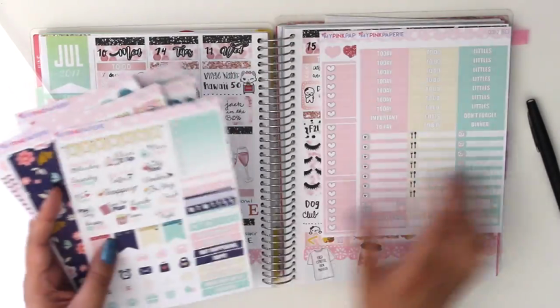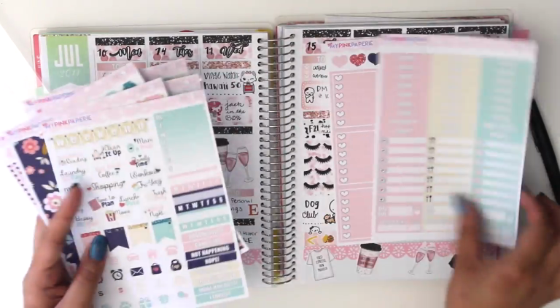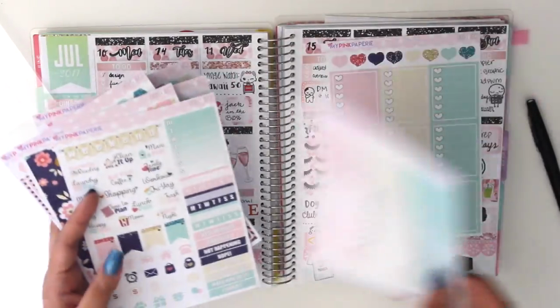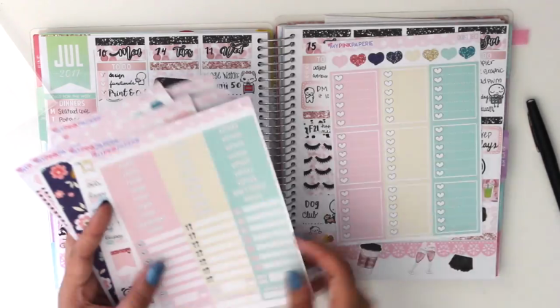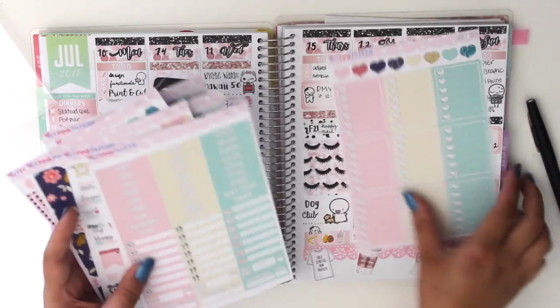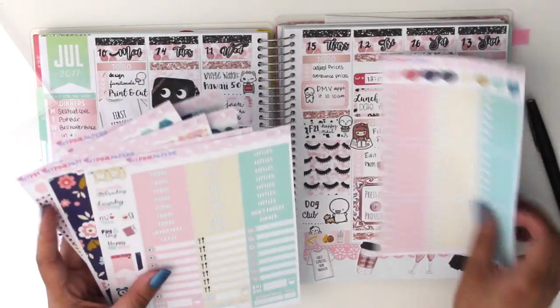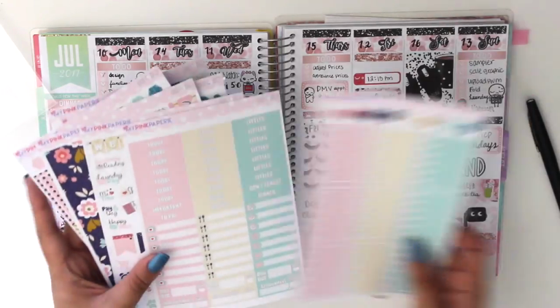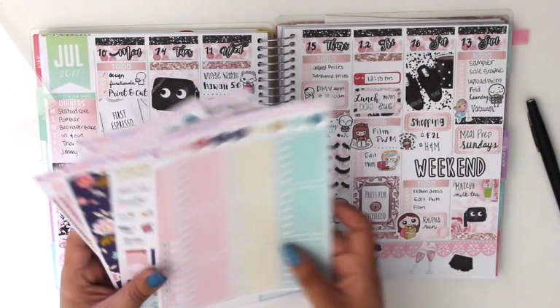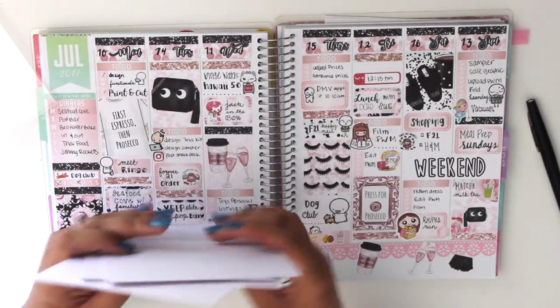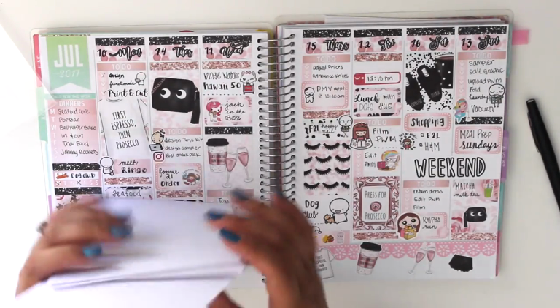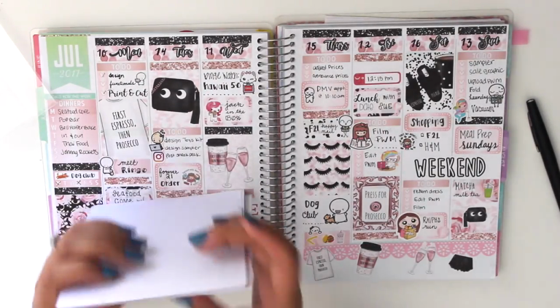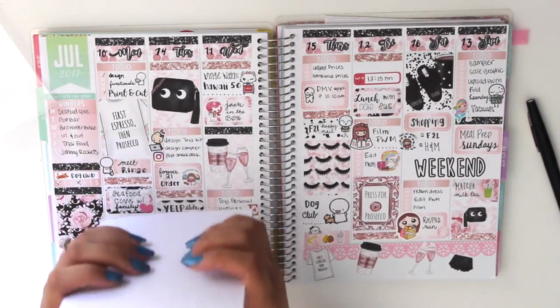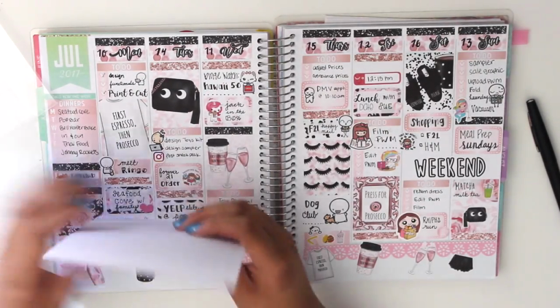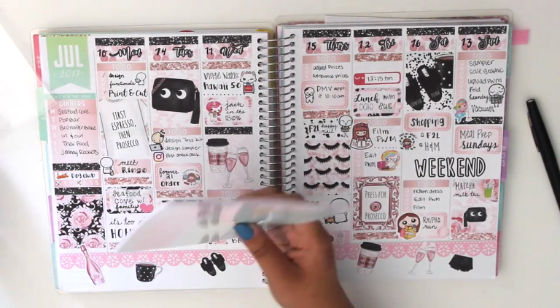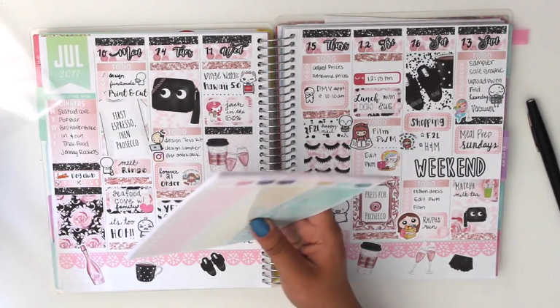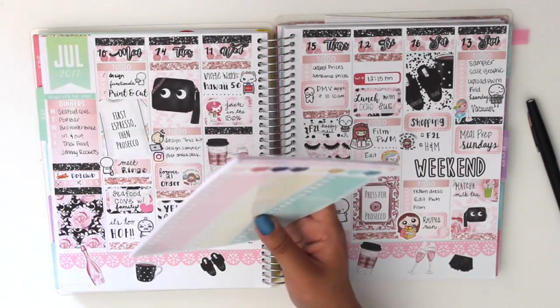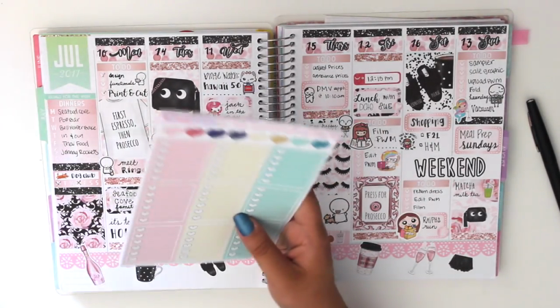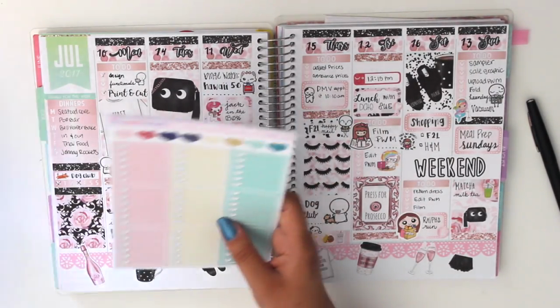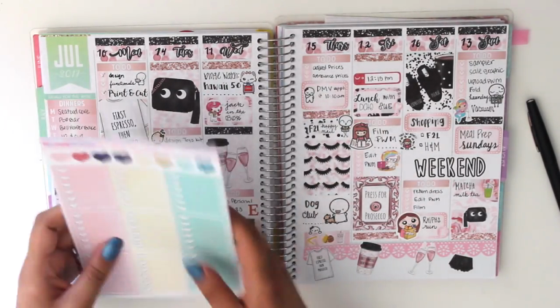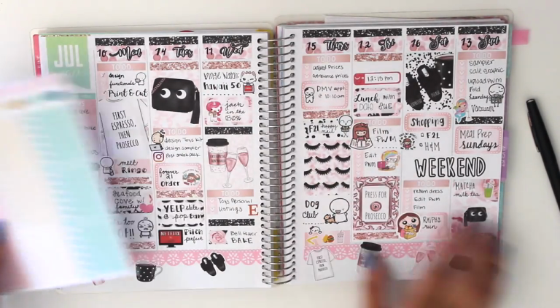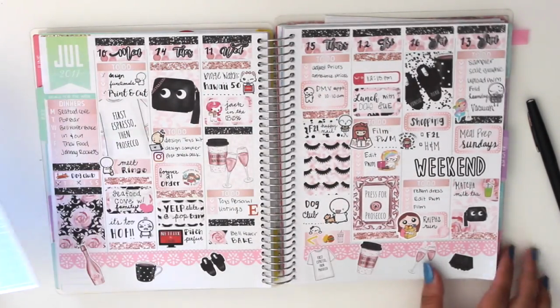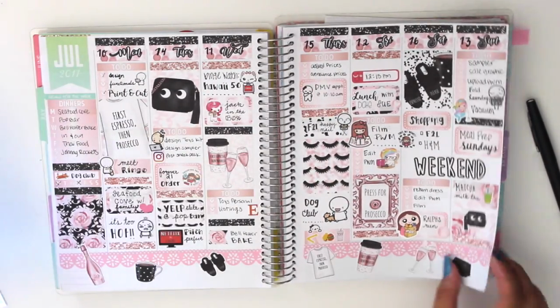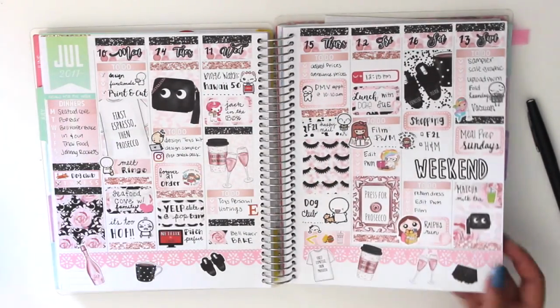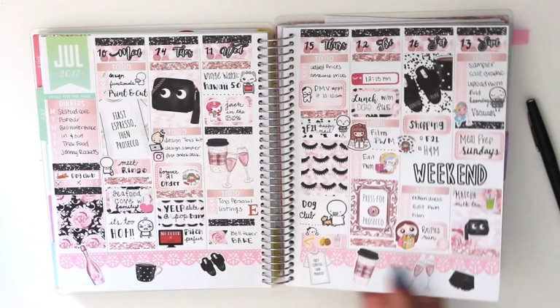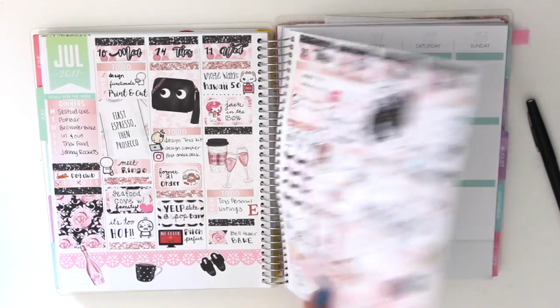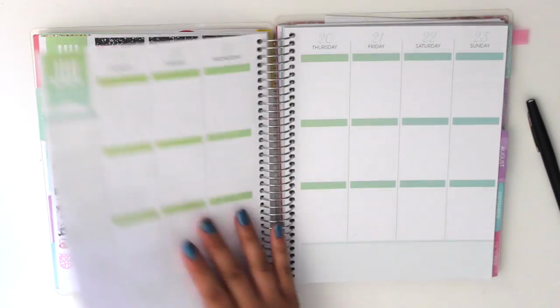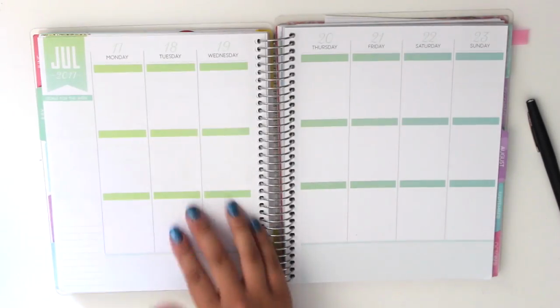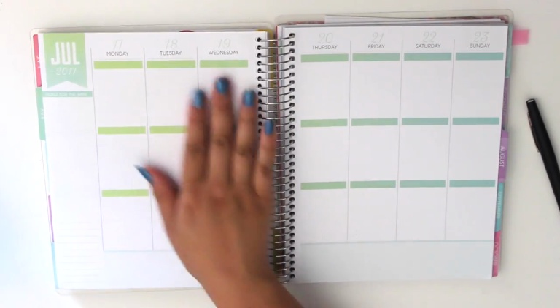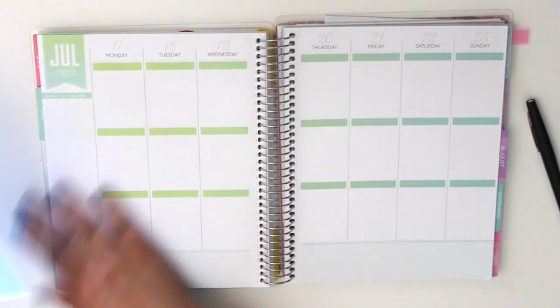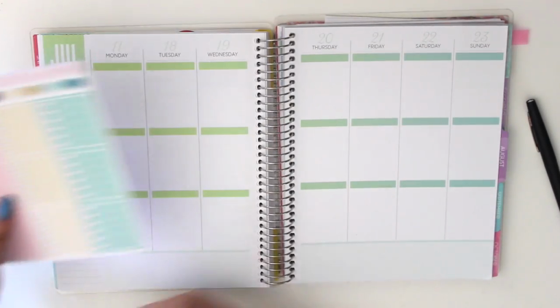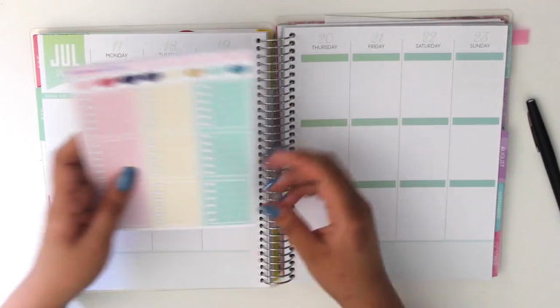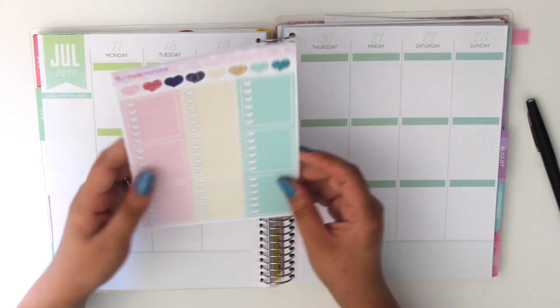Those are the seven pages you get in the deluxe kit, but I also have a mini kit which is the first four pages that you saw.